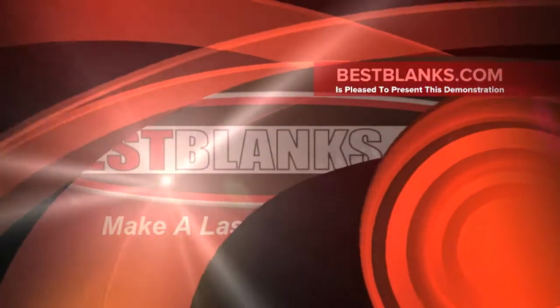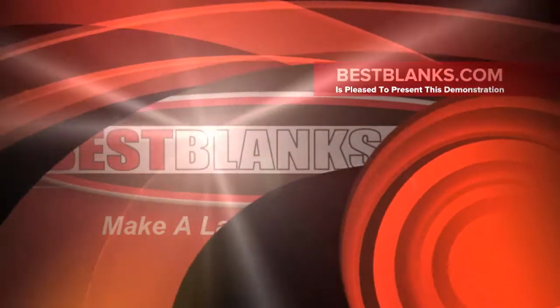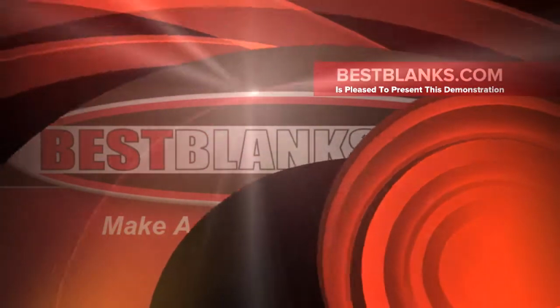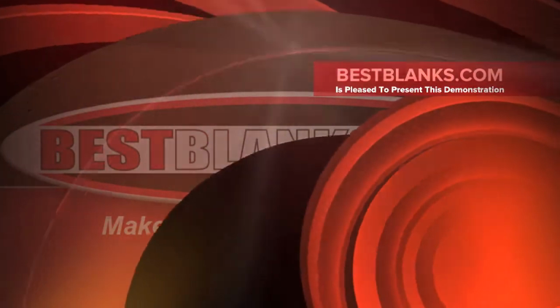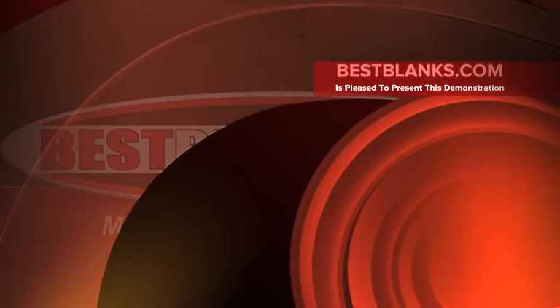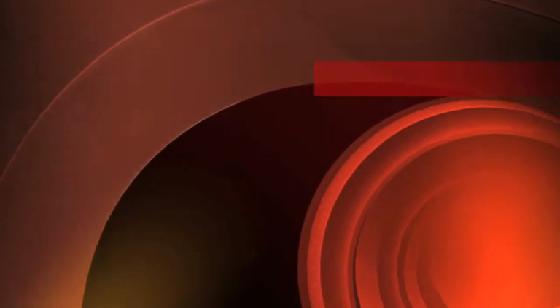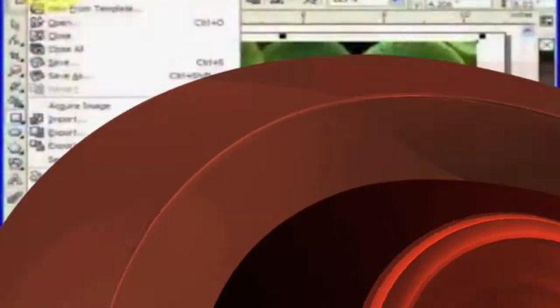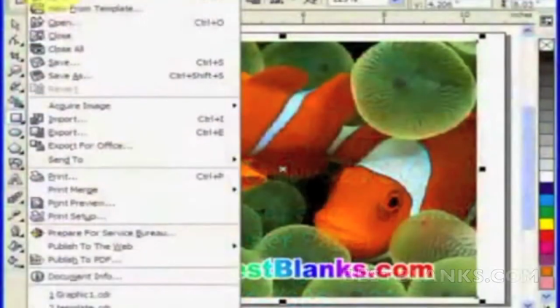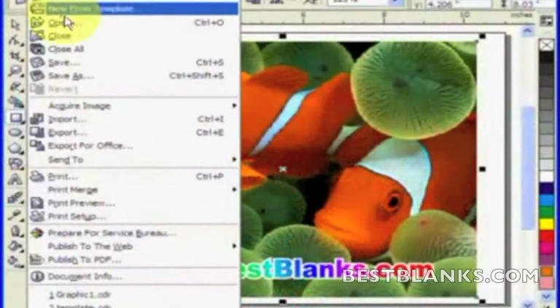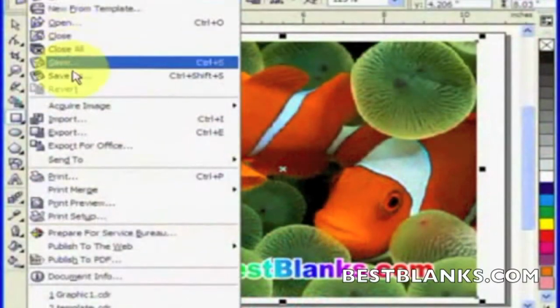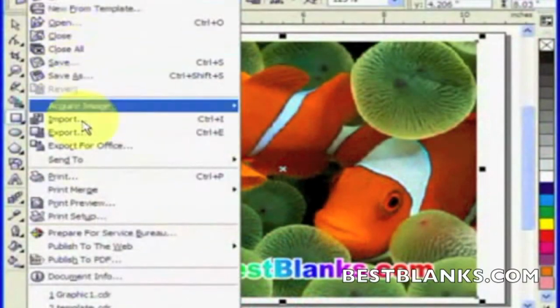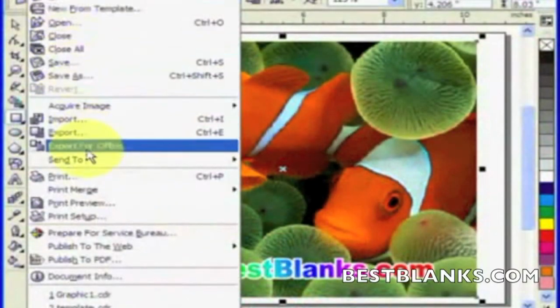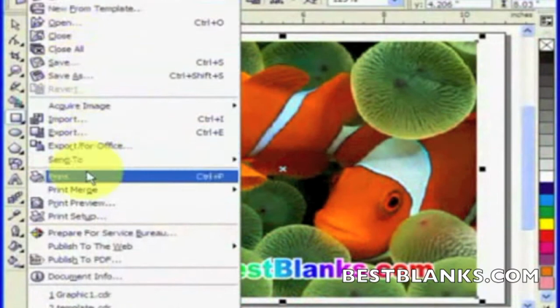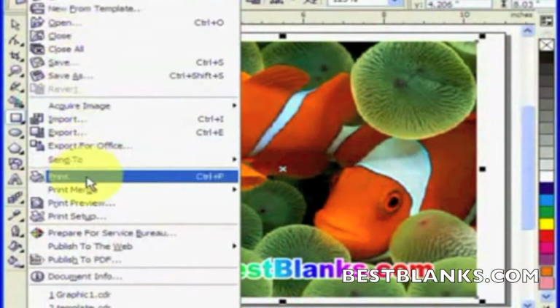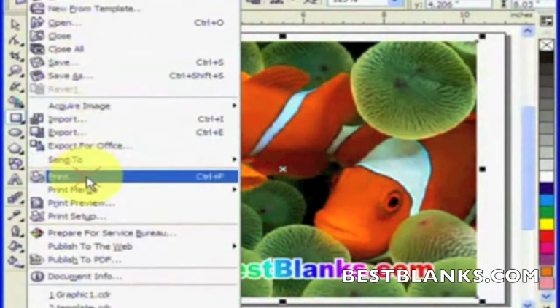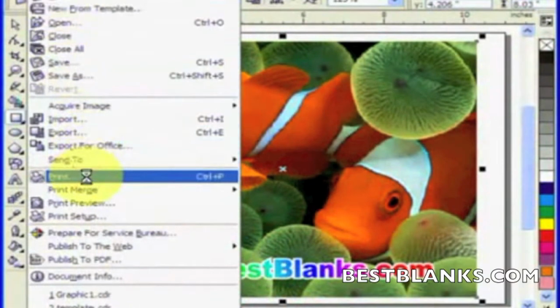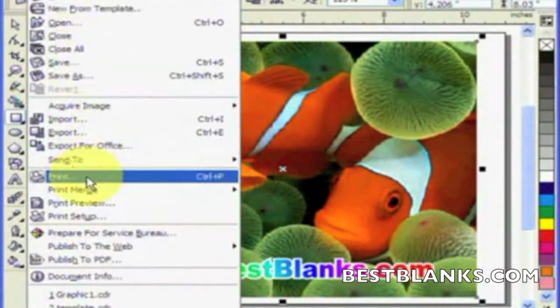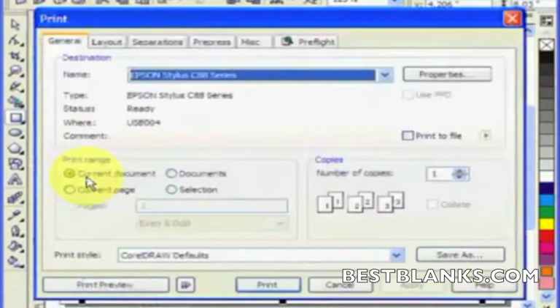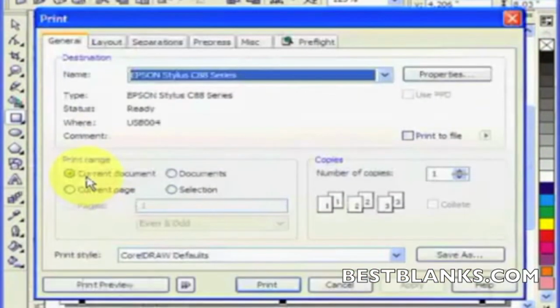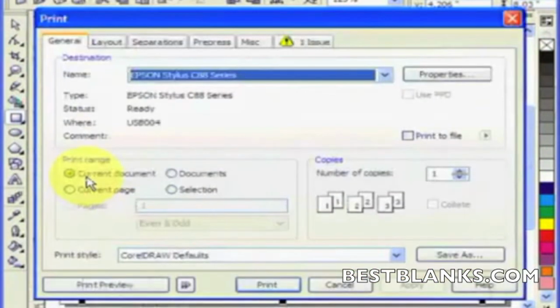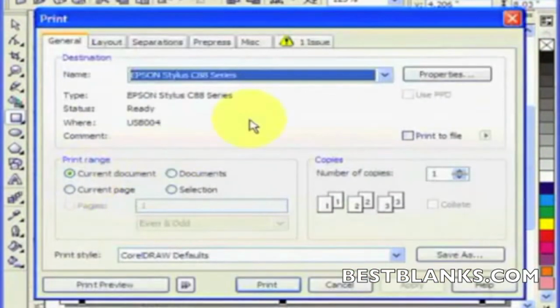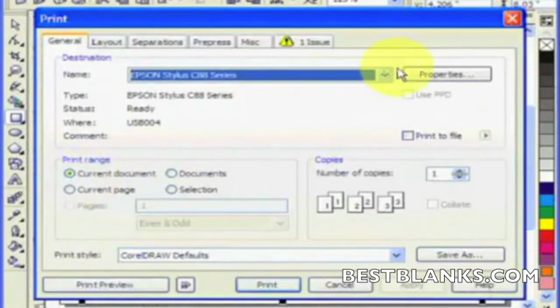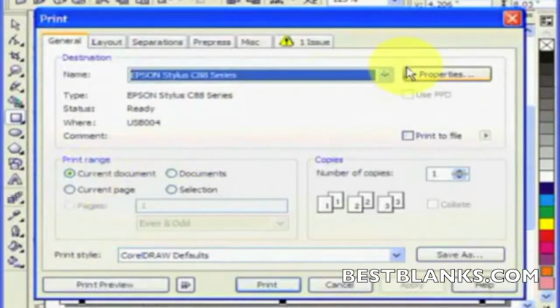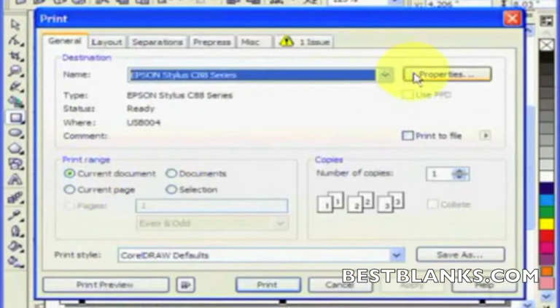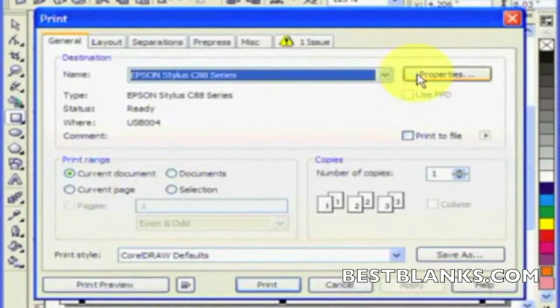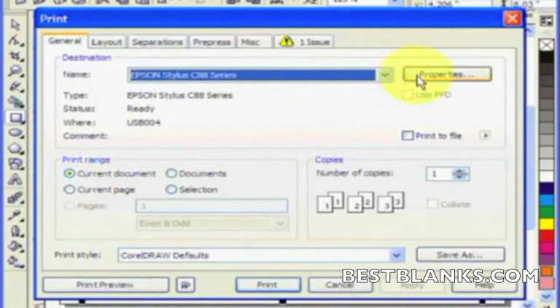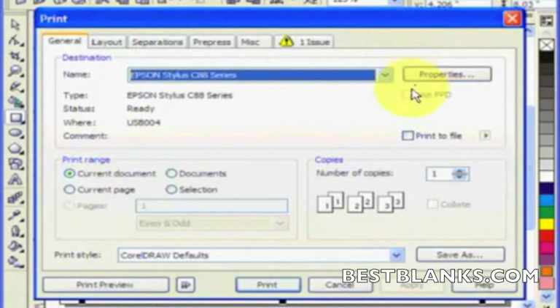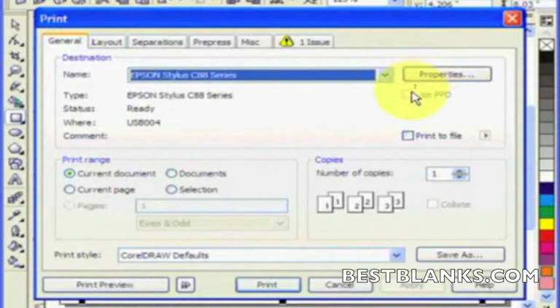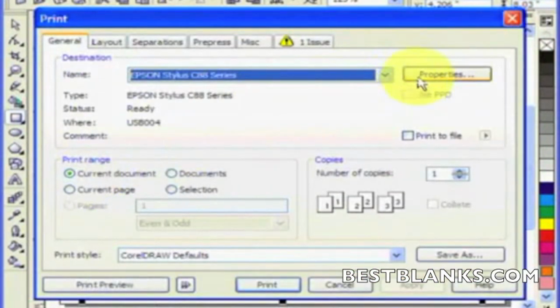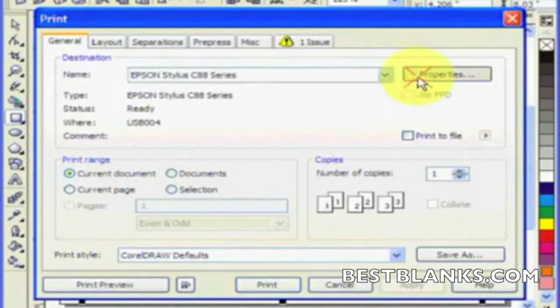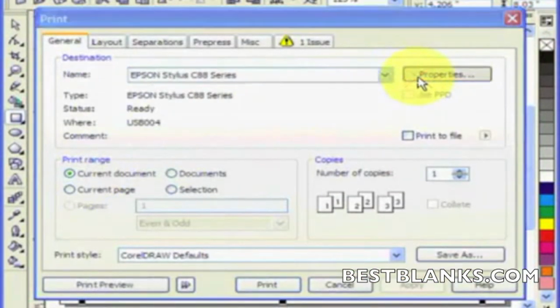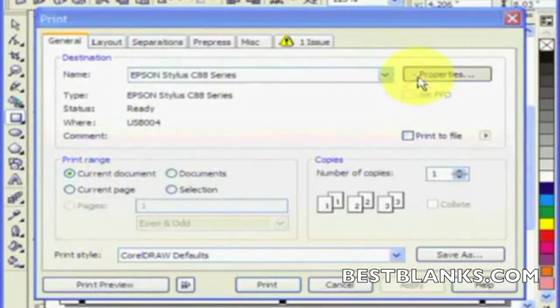Hi, today we'll be showing you how to print mouse pads with Inkjet transfer paper, in this case an Epson C88 and our Inkjet TJ8.